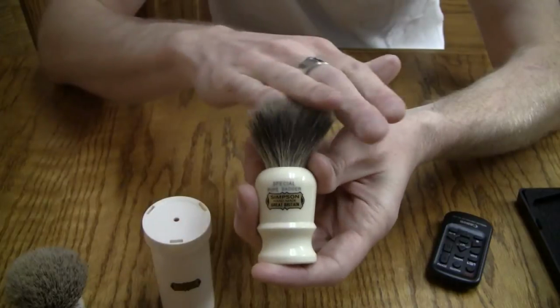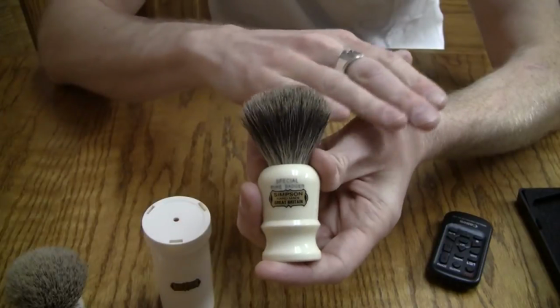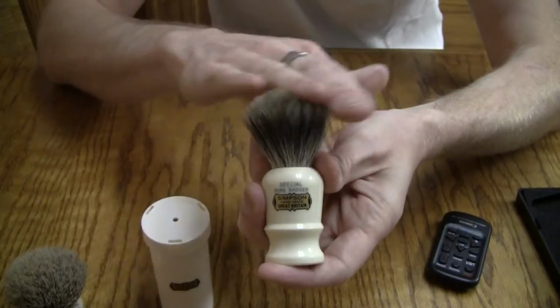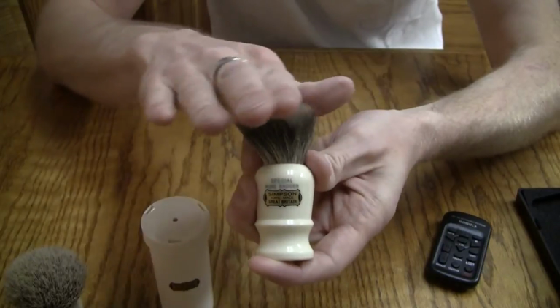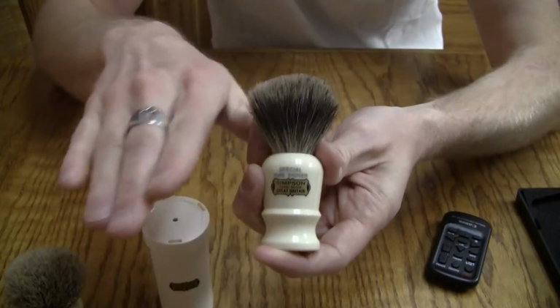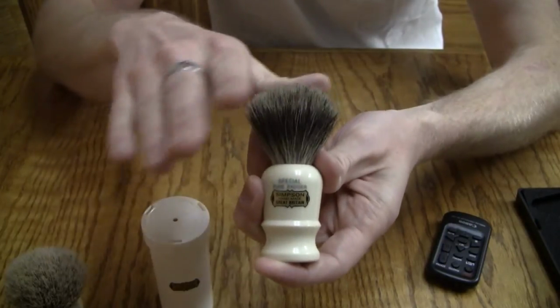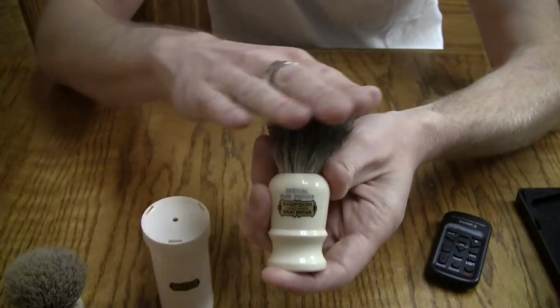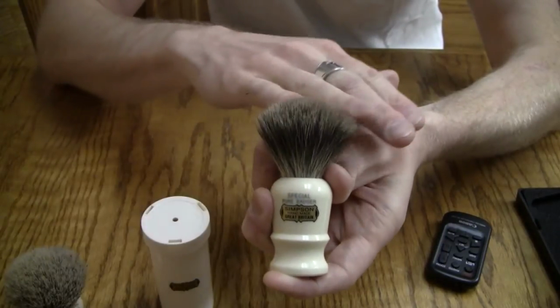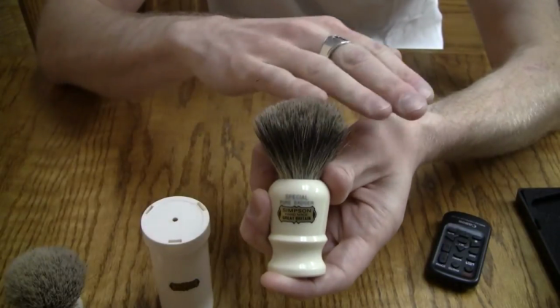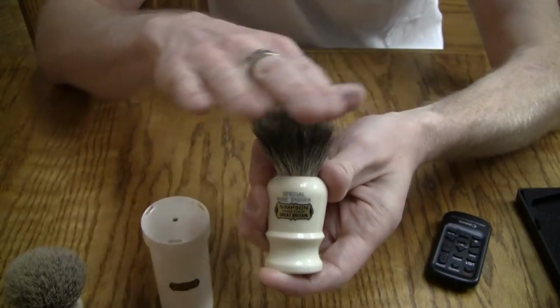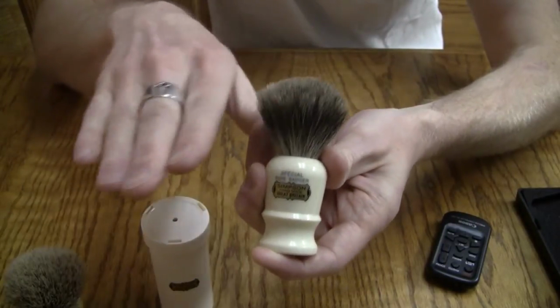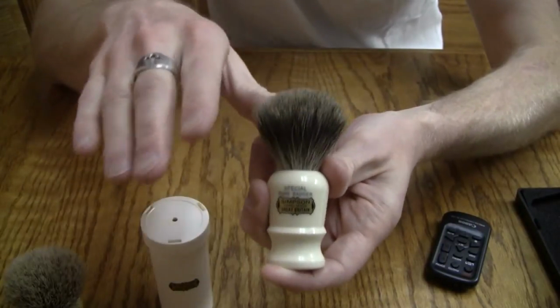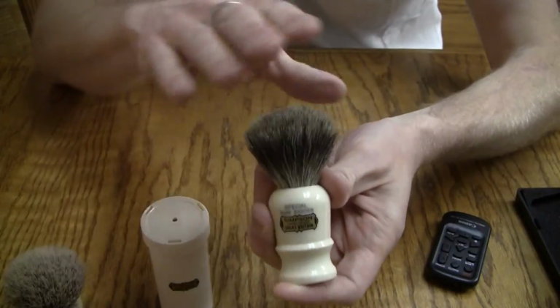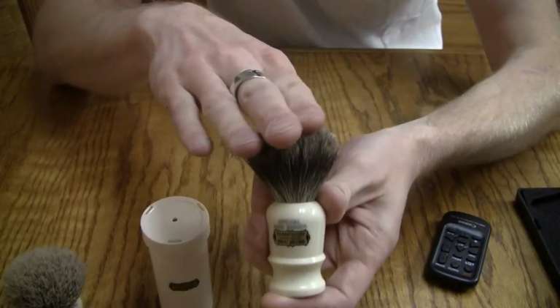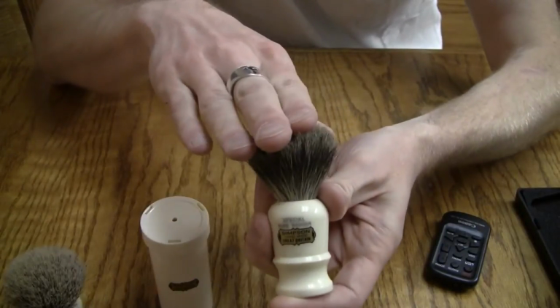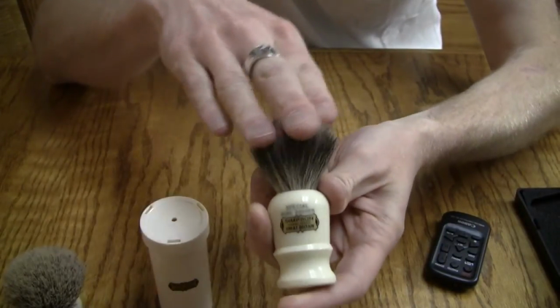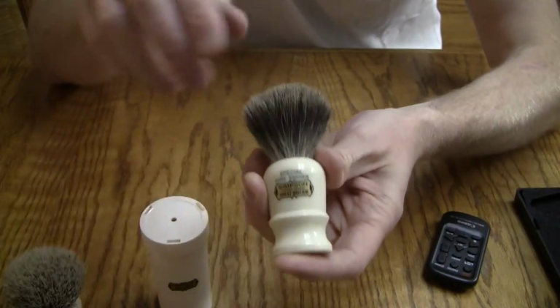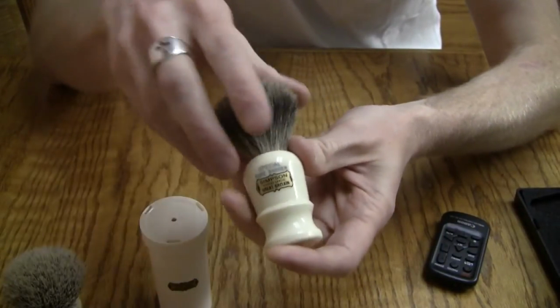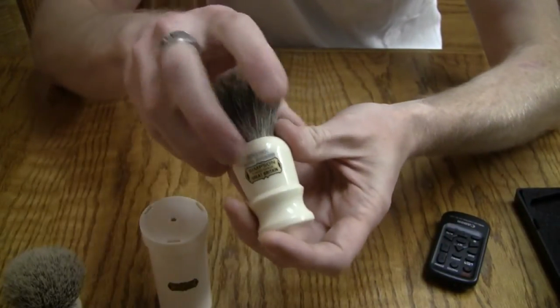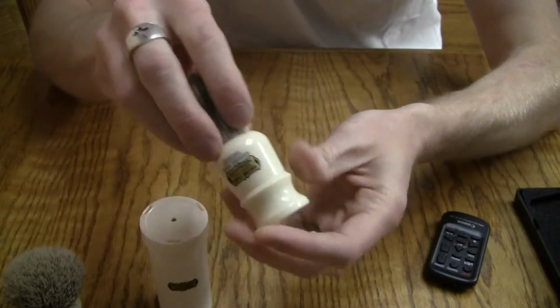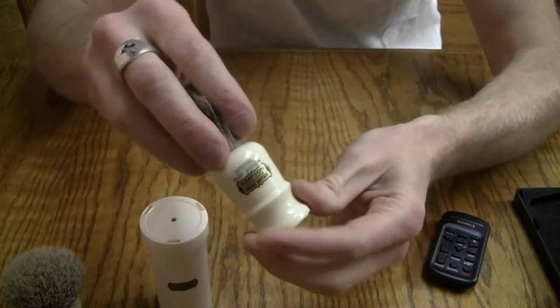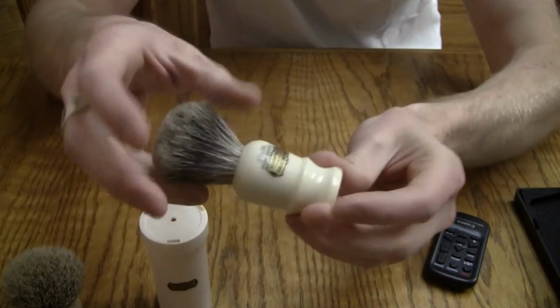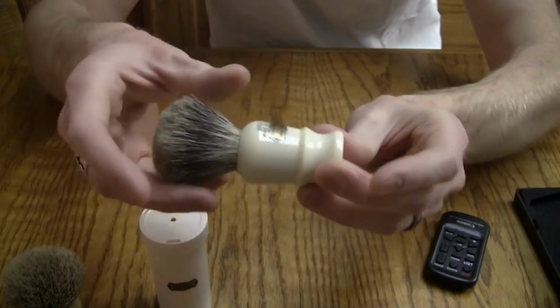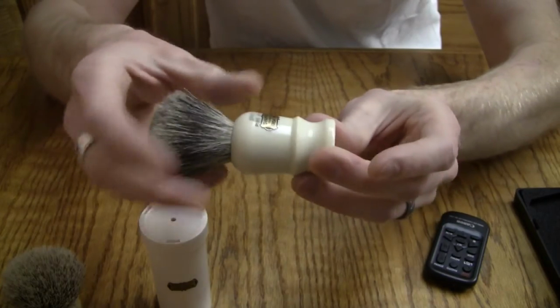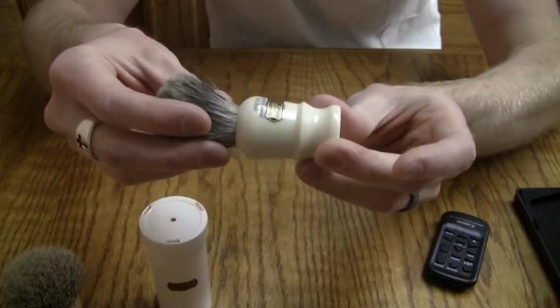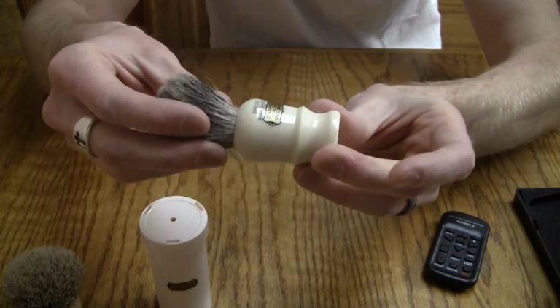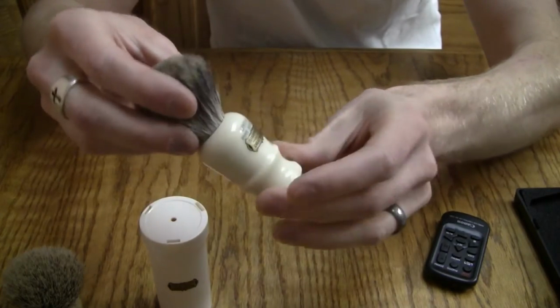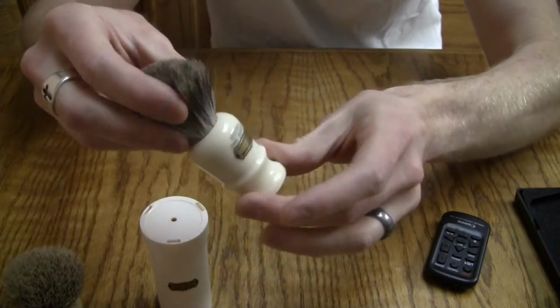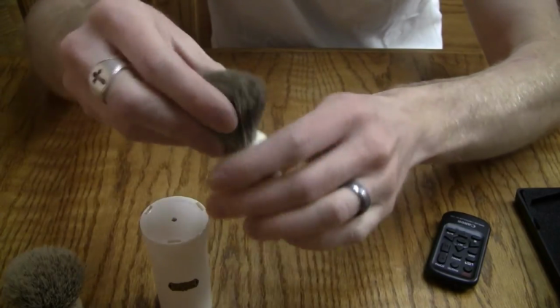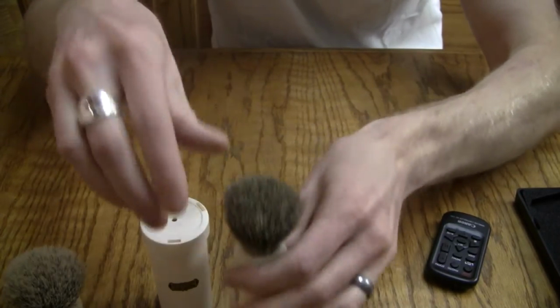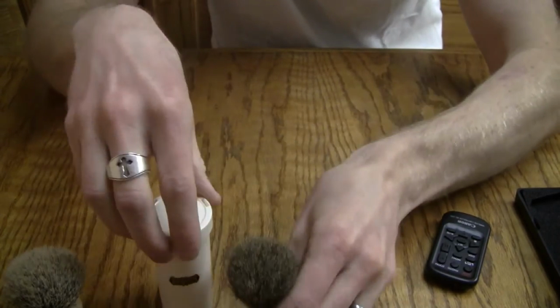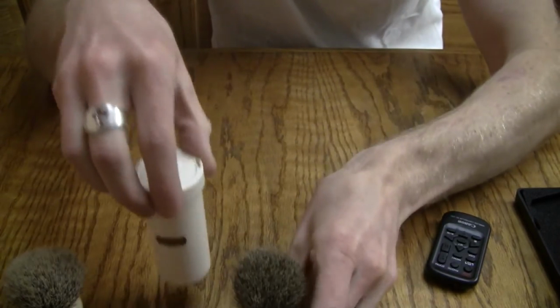This brush has a 20mm knot, so it's pretty small, at least for what I'm used to.